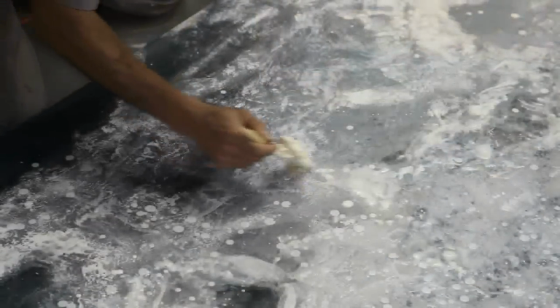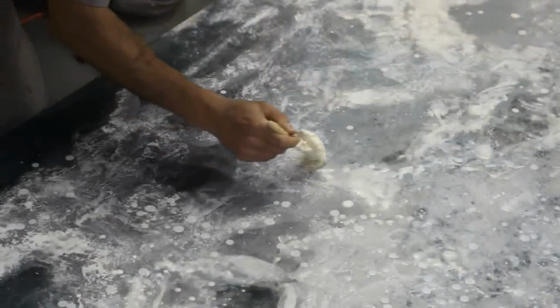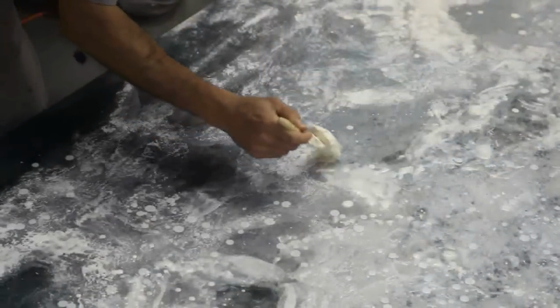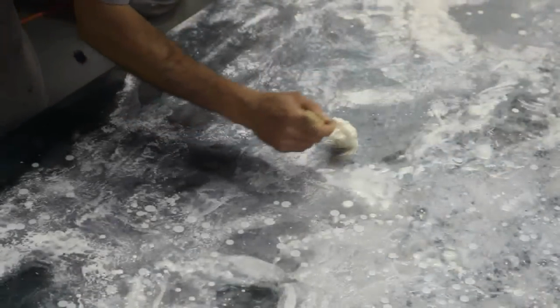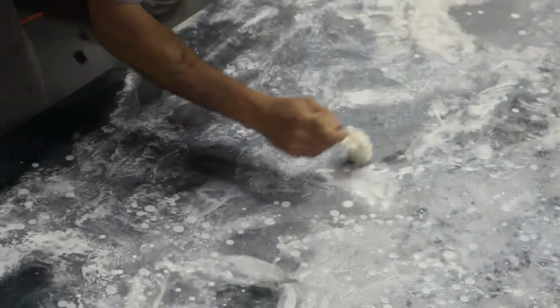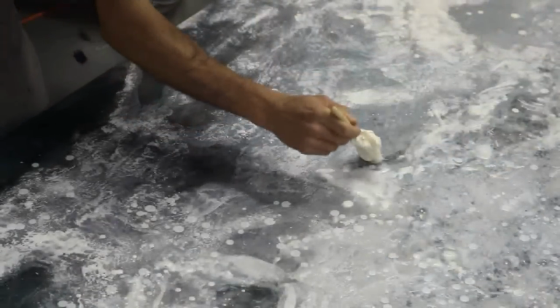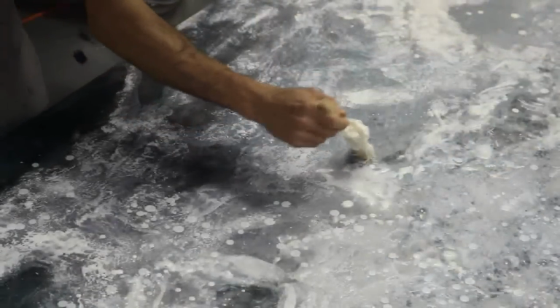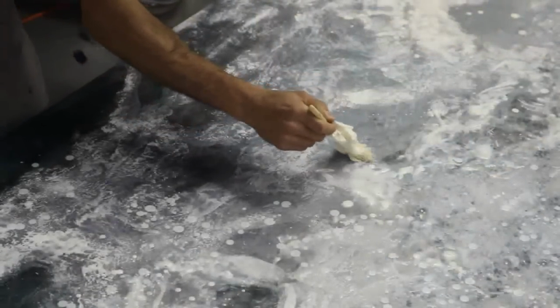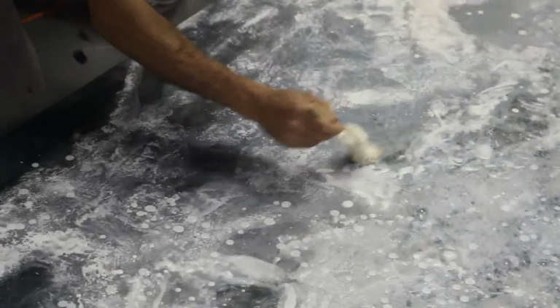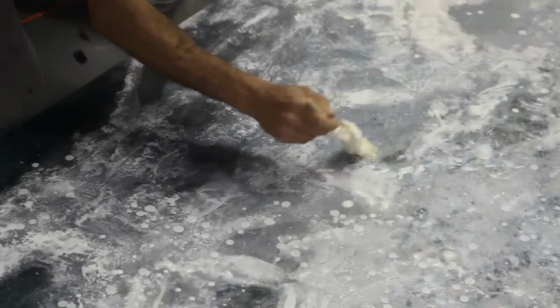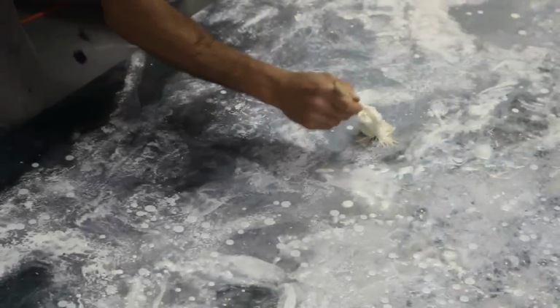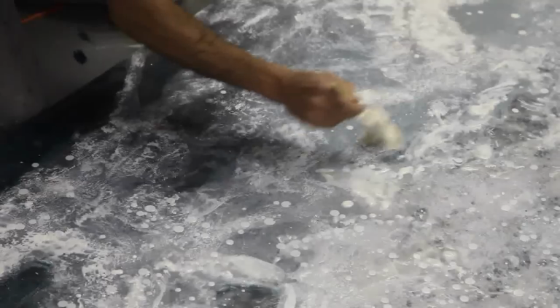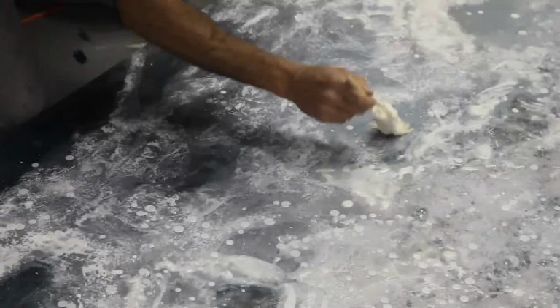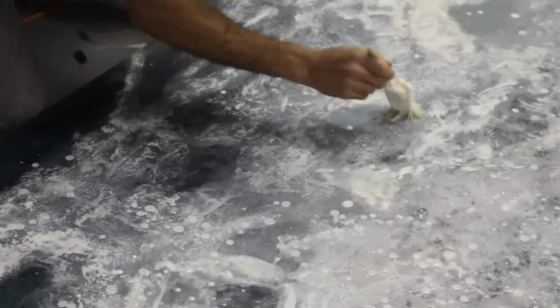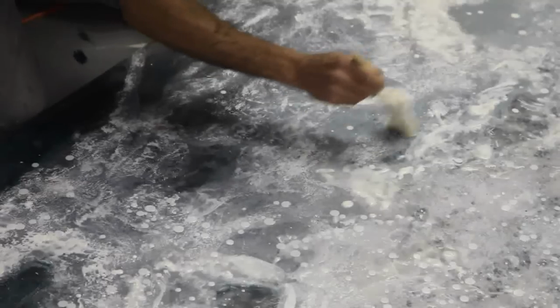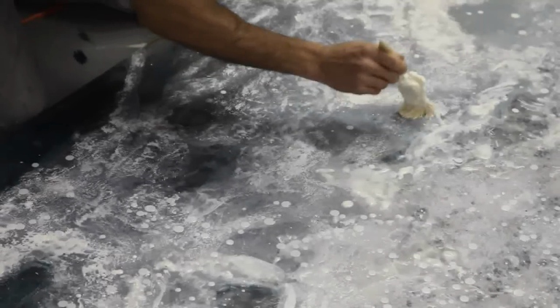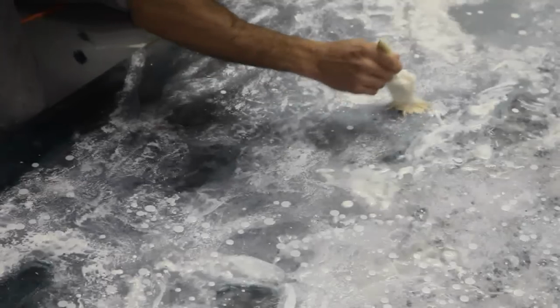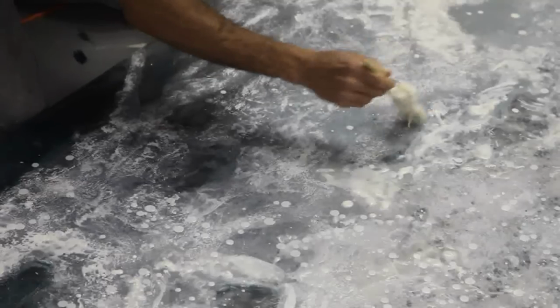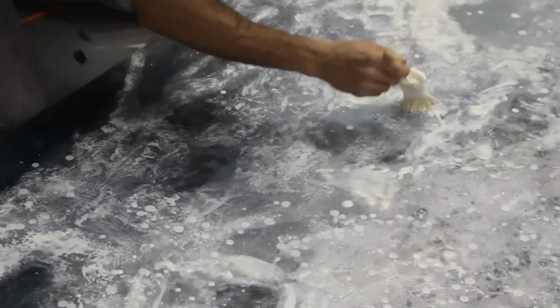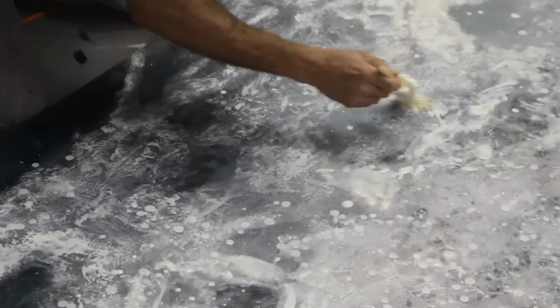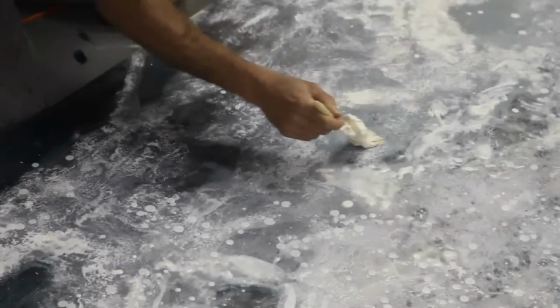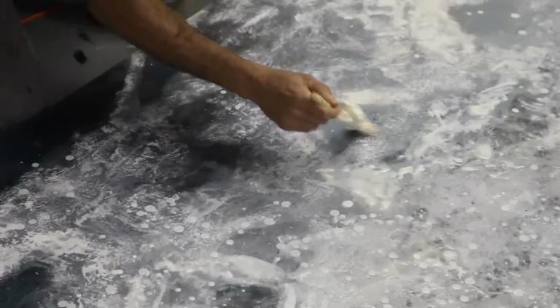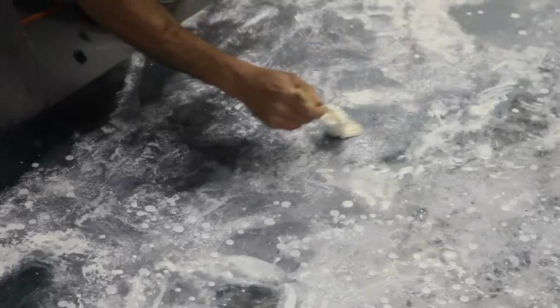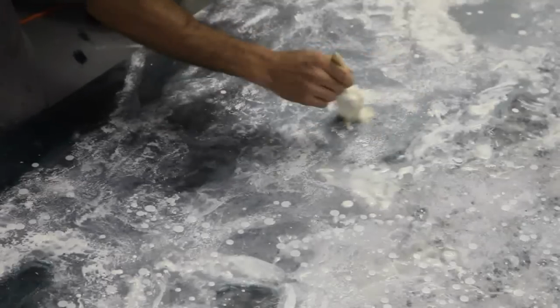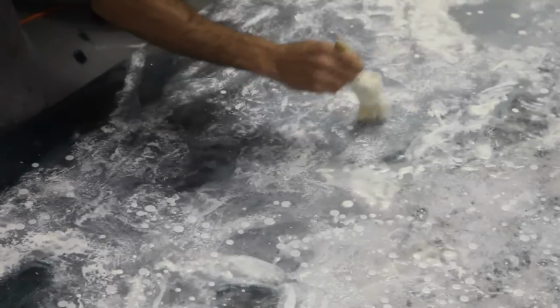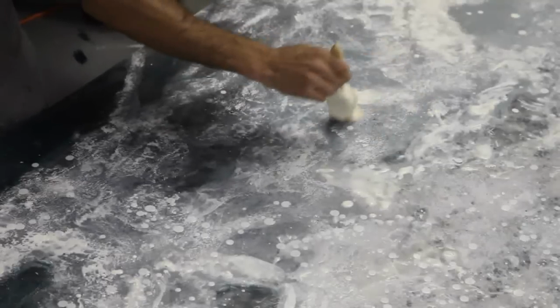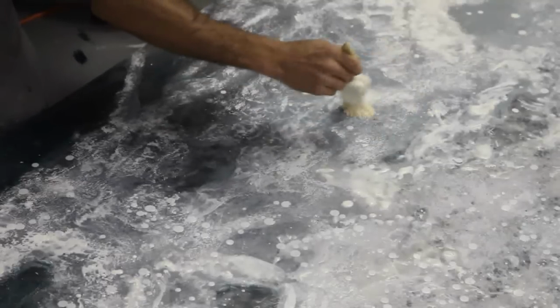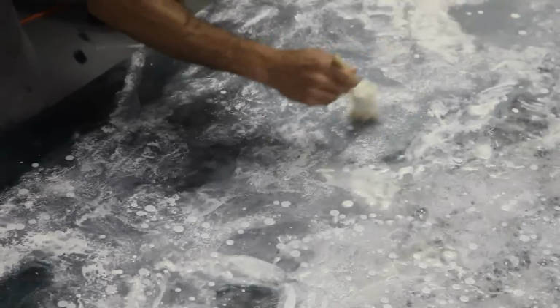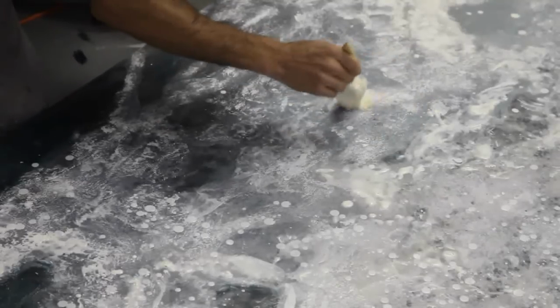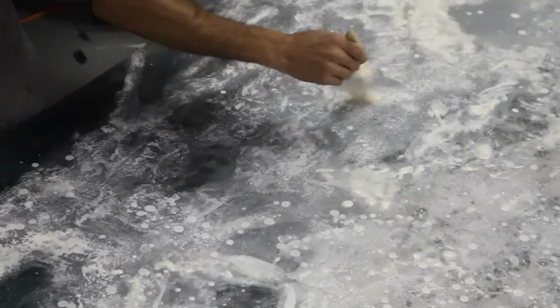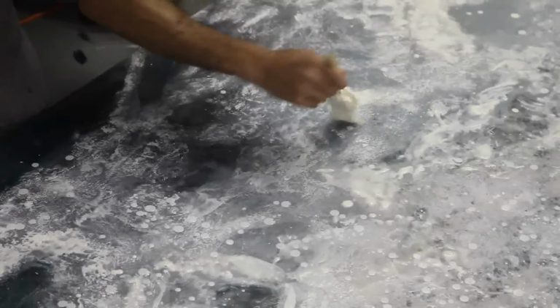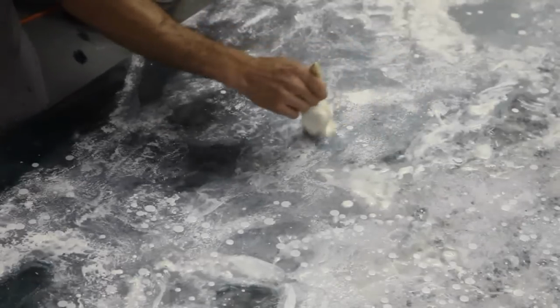Here I use a brush to scumble in the white paint, building up the texture of the white foam area.